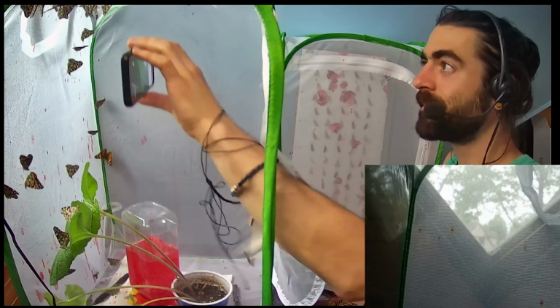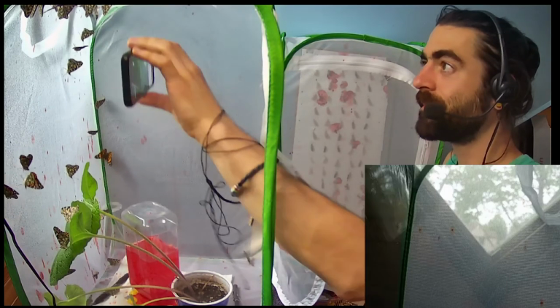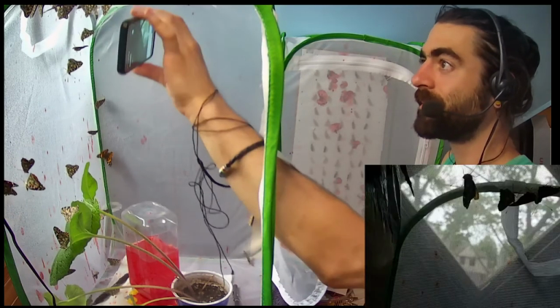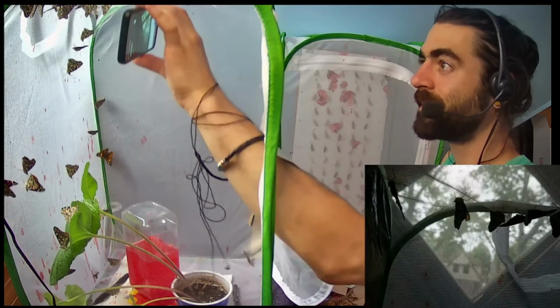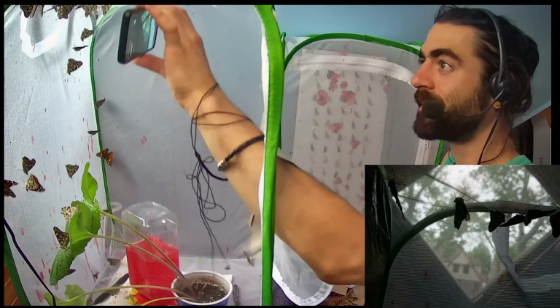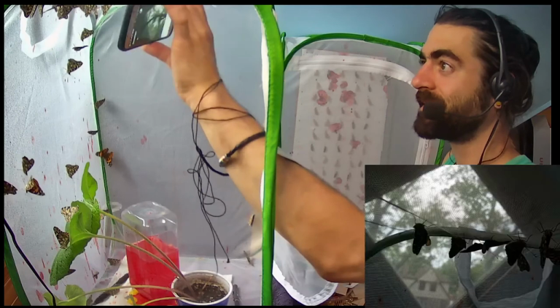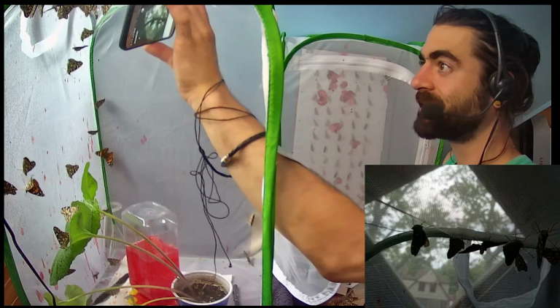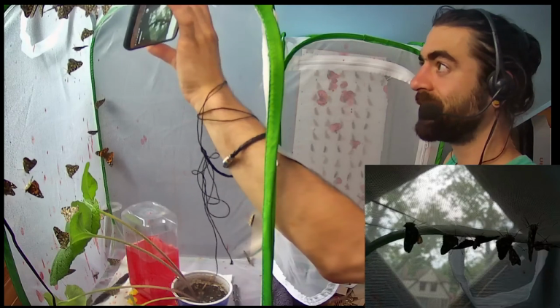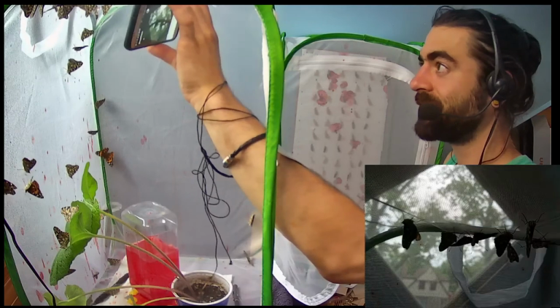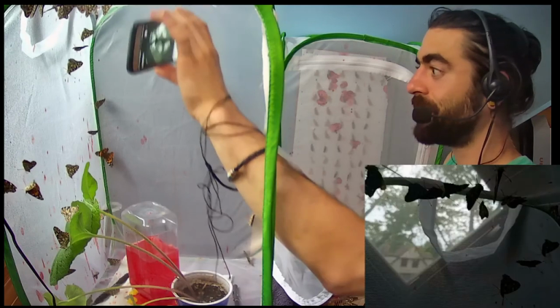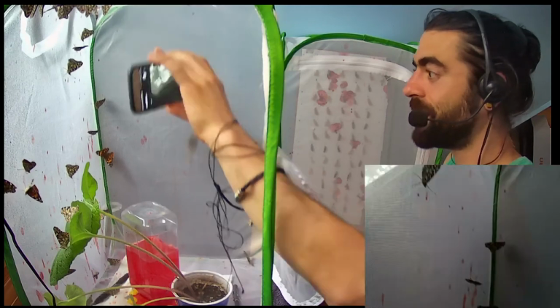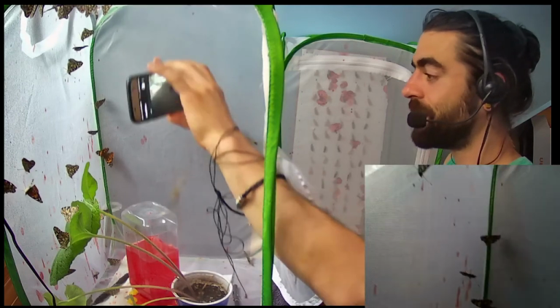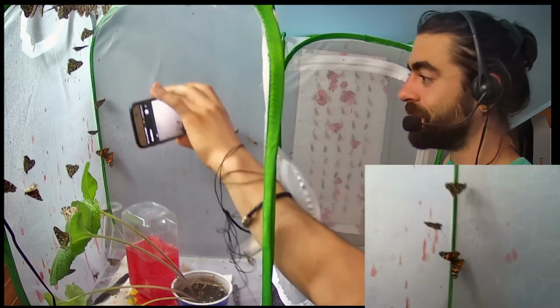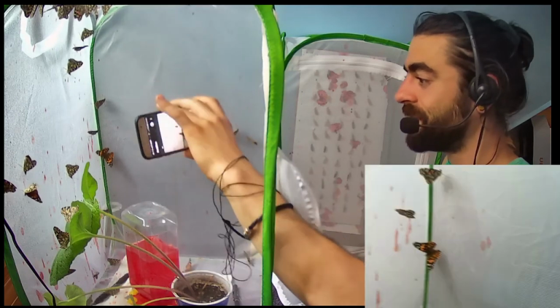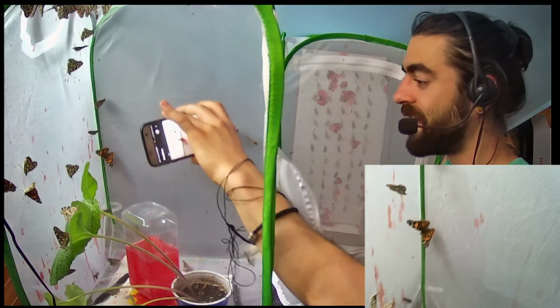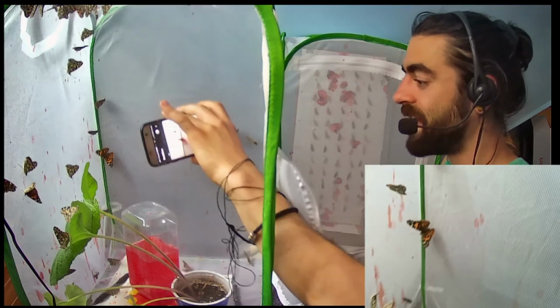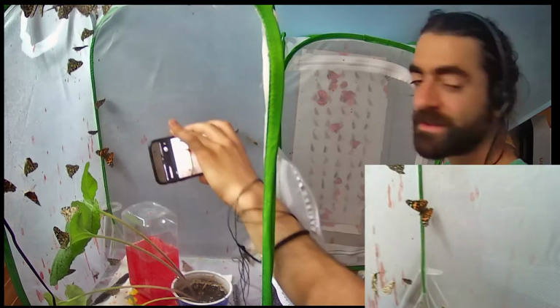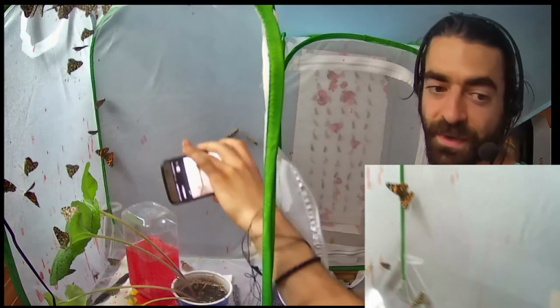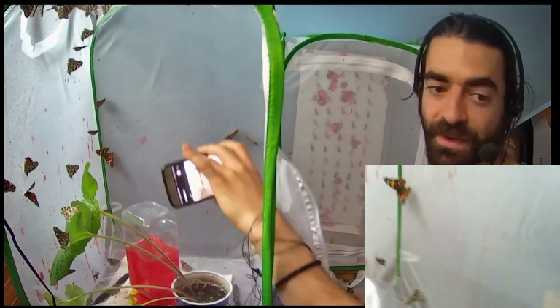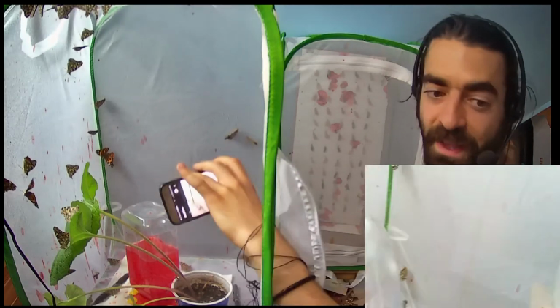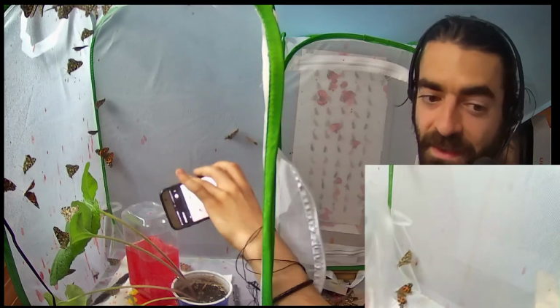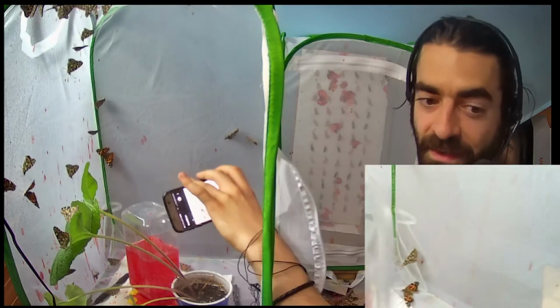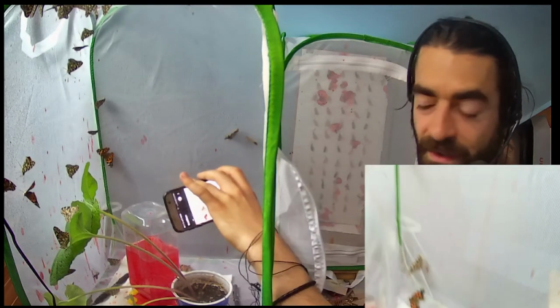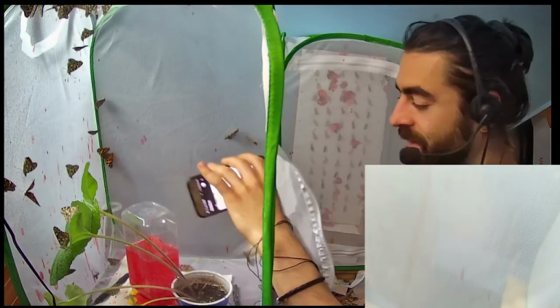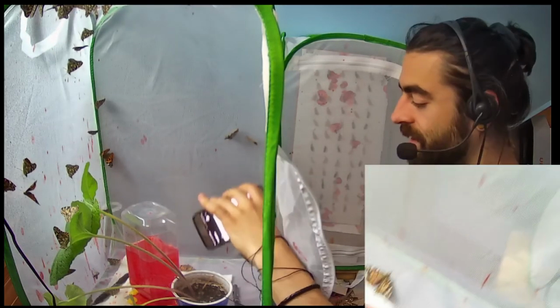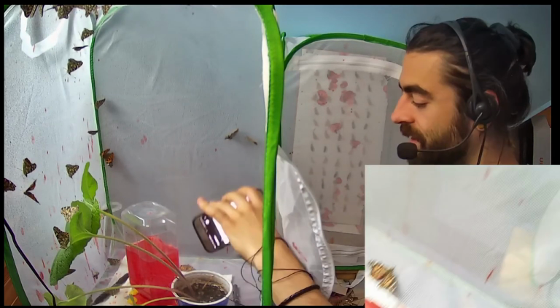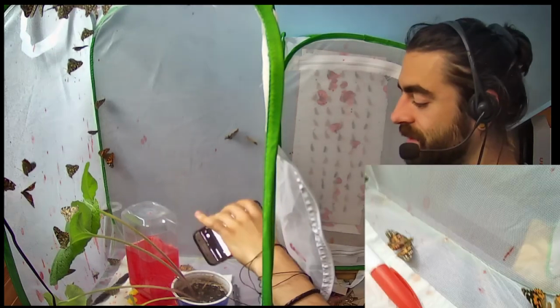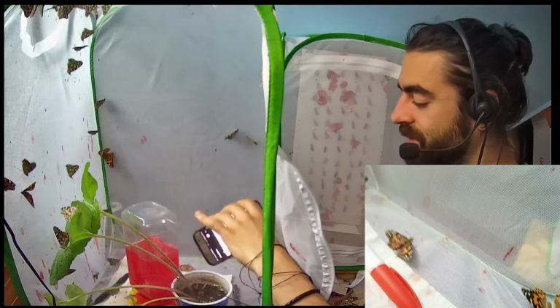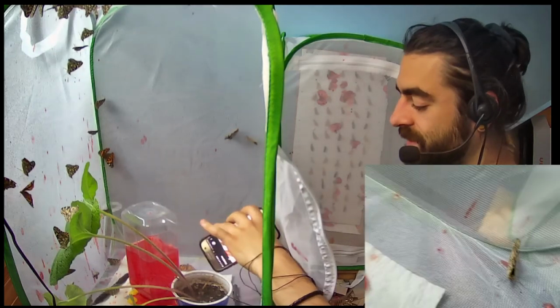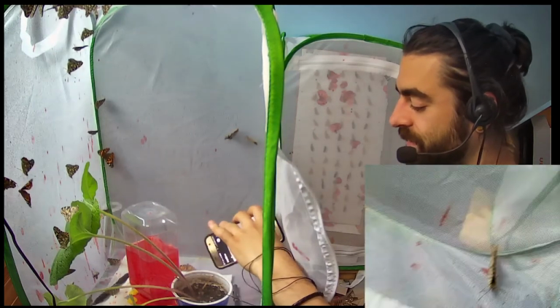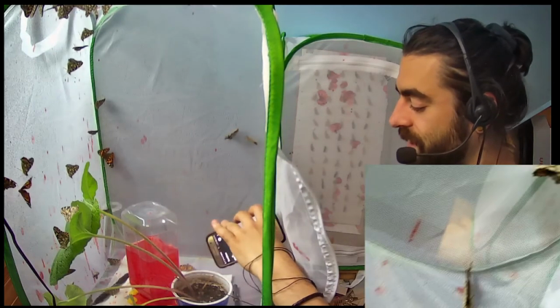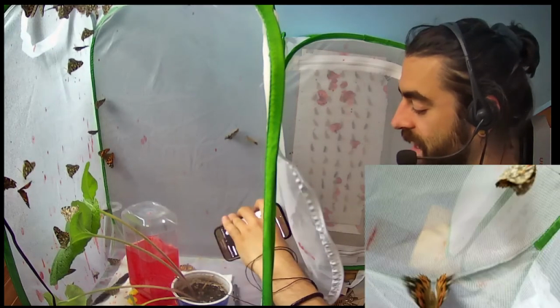This guy's sticking his butt up — they have just really specific behavior.